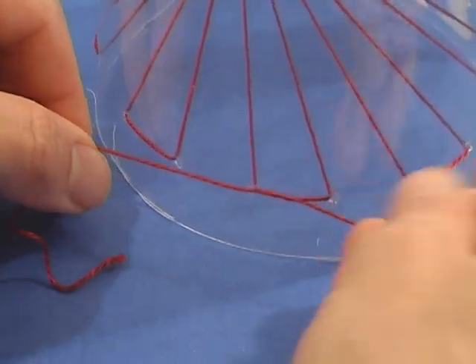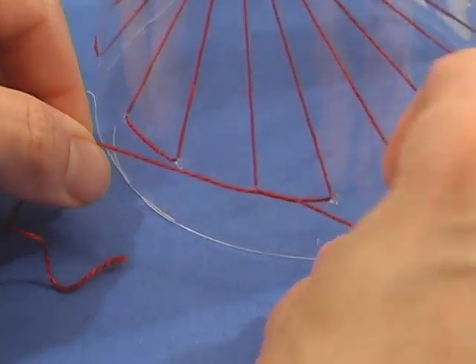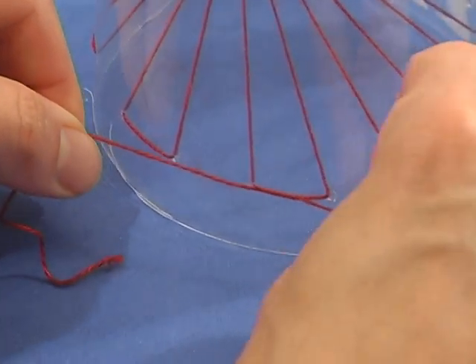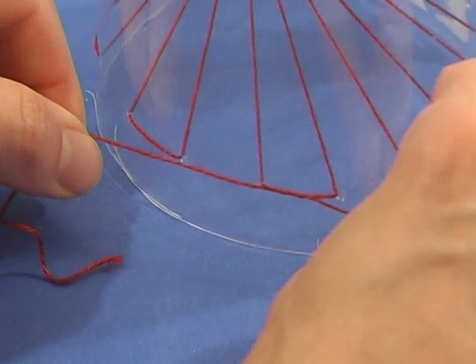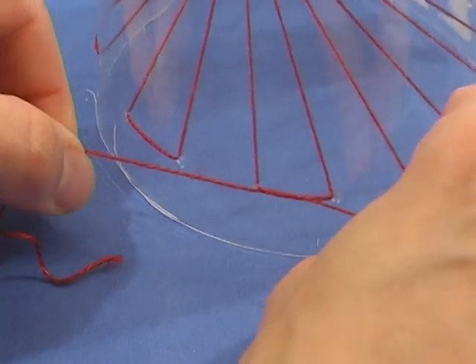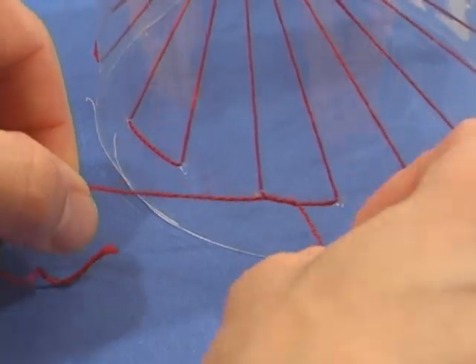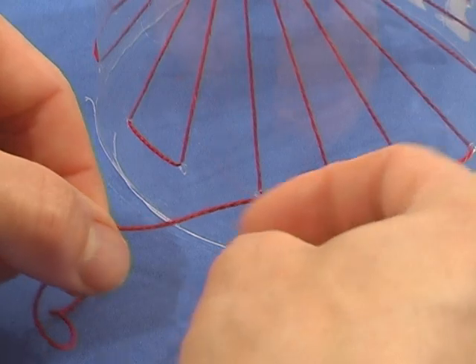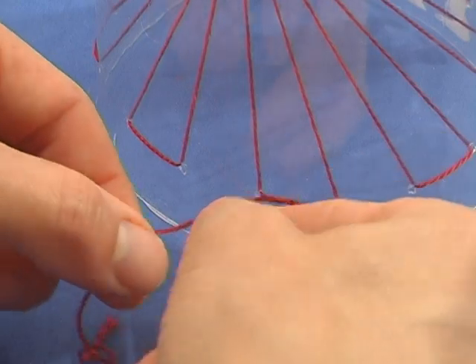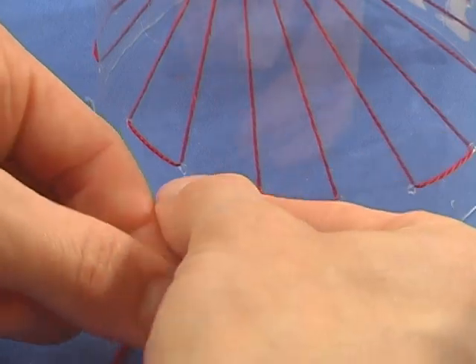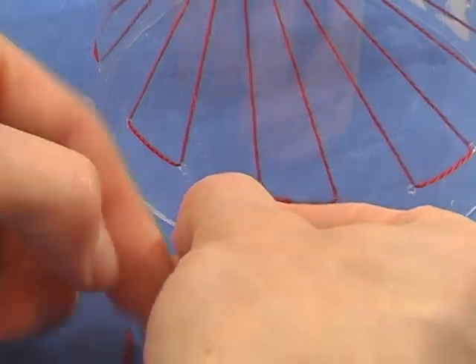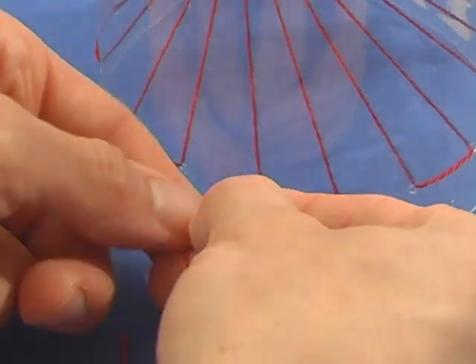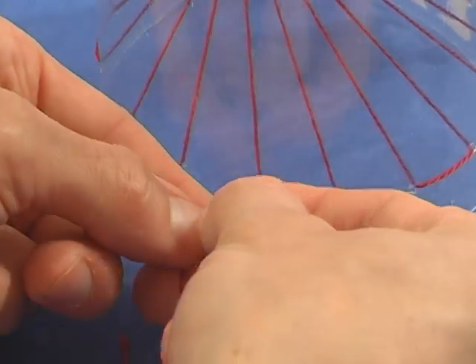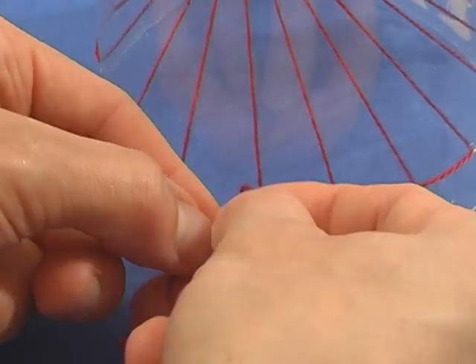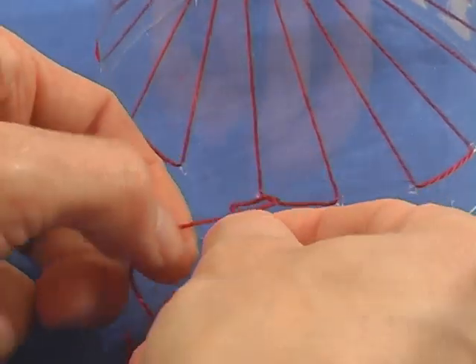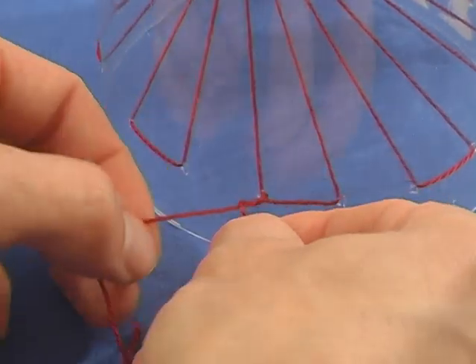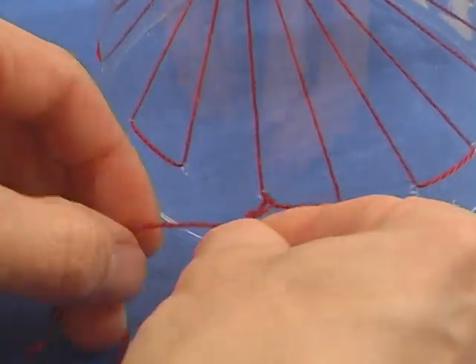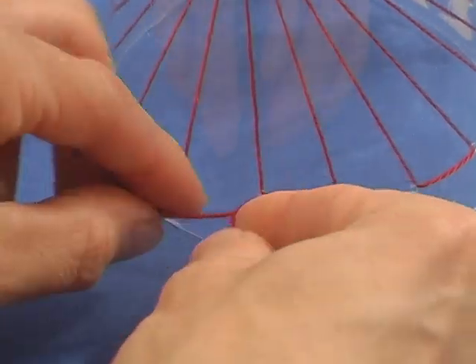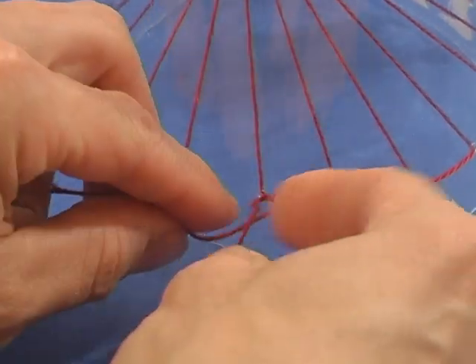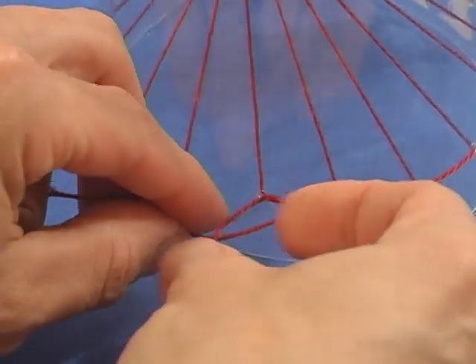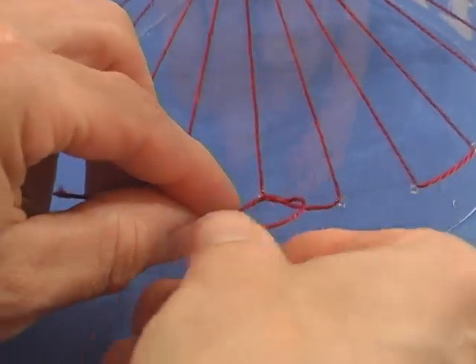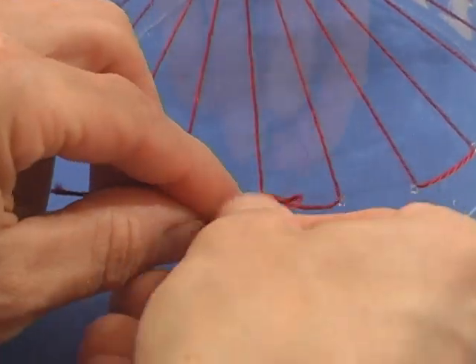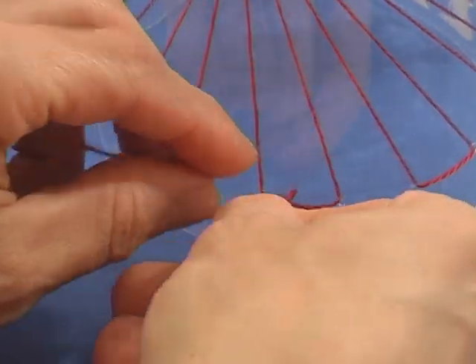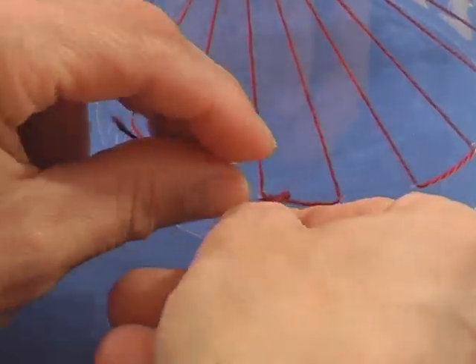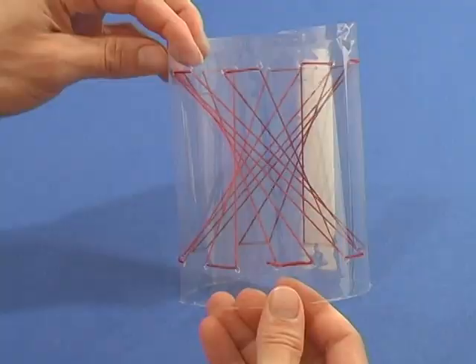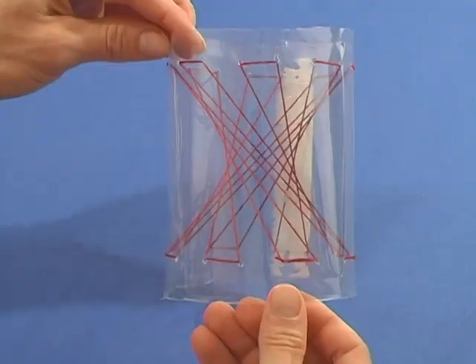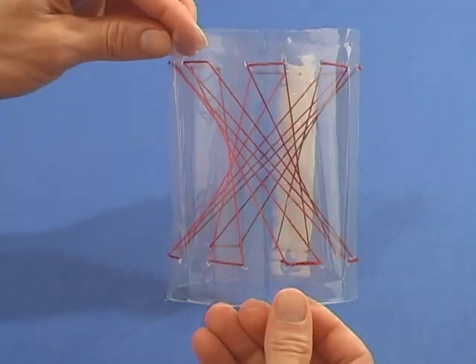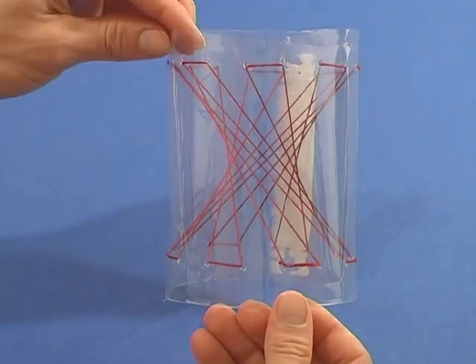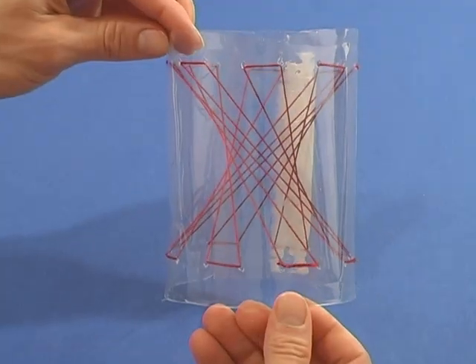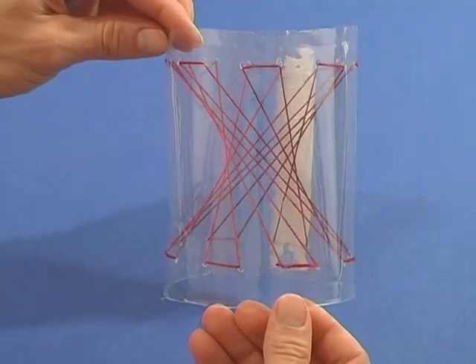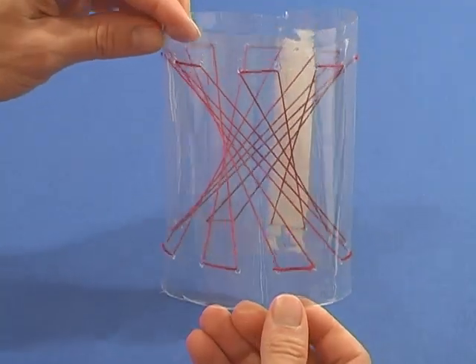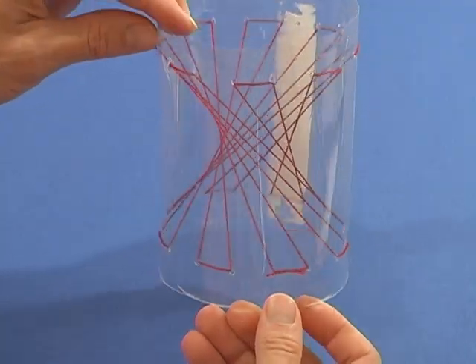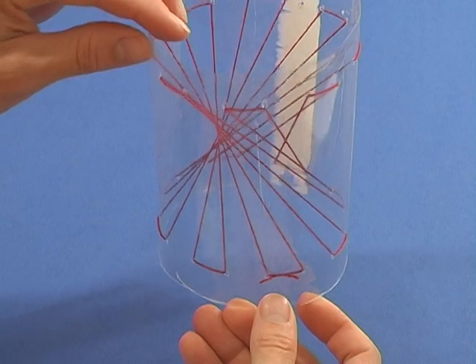When you're done, tie the string off. This is a hyperboloid of one sheet.